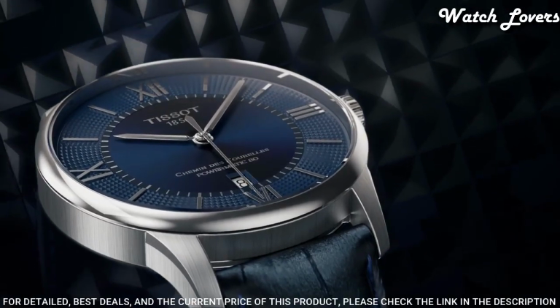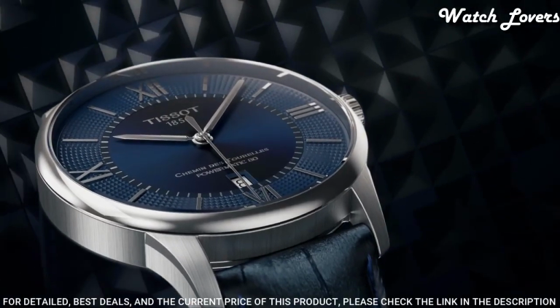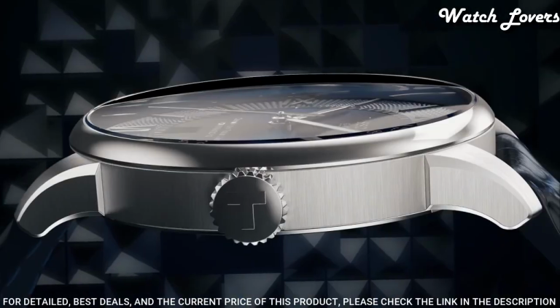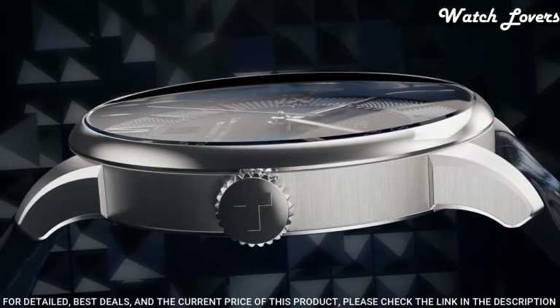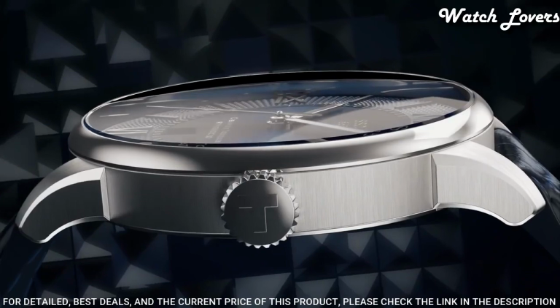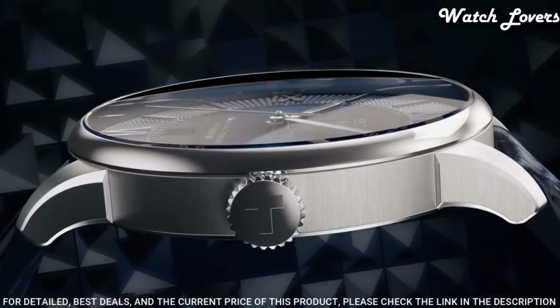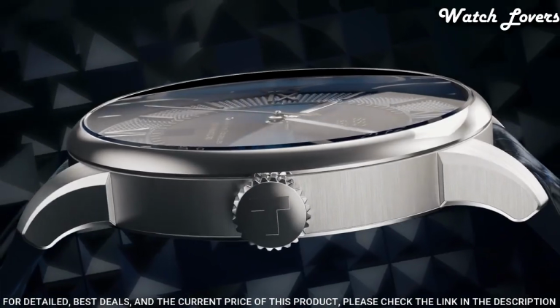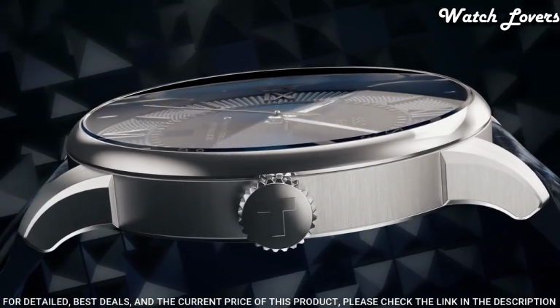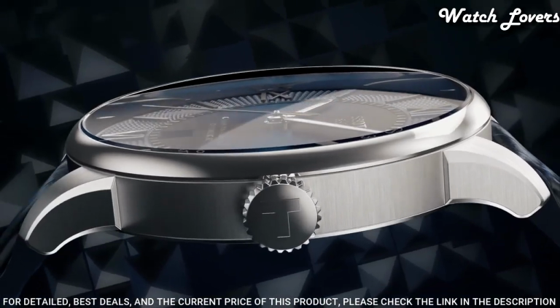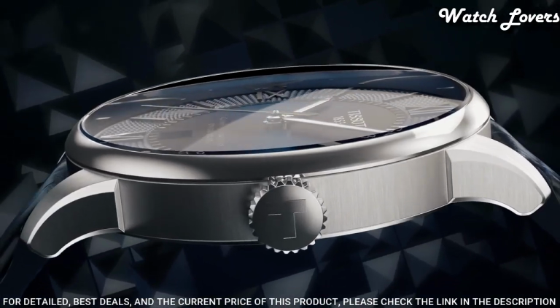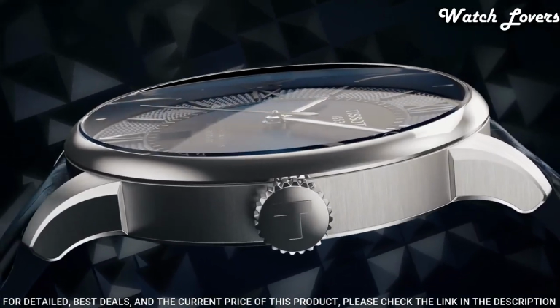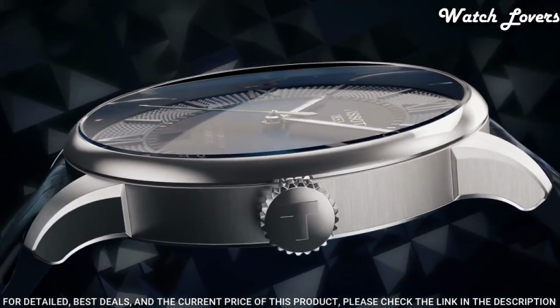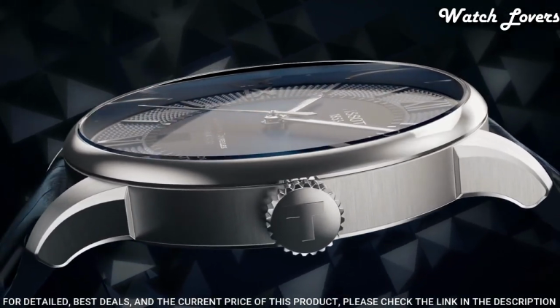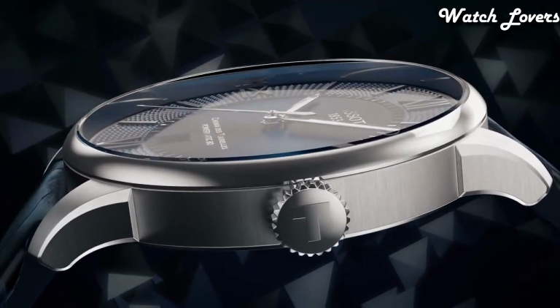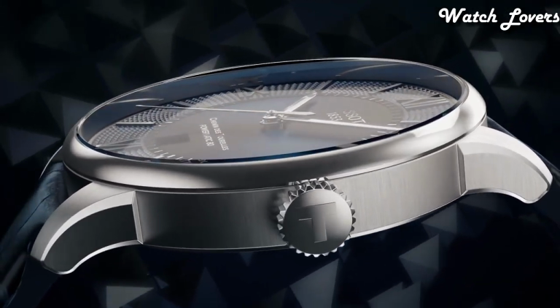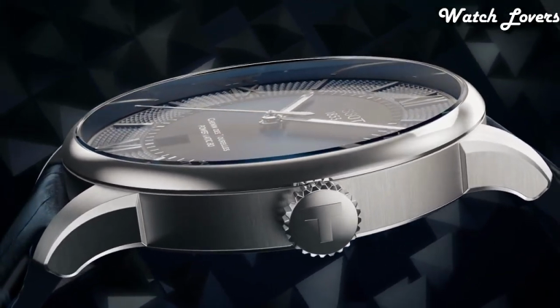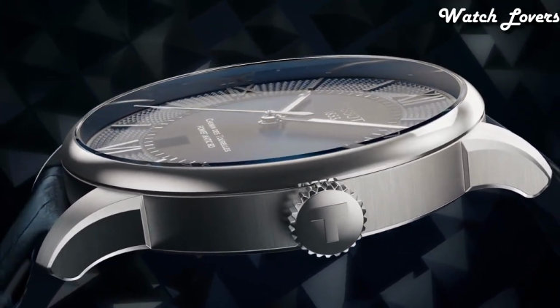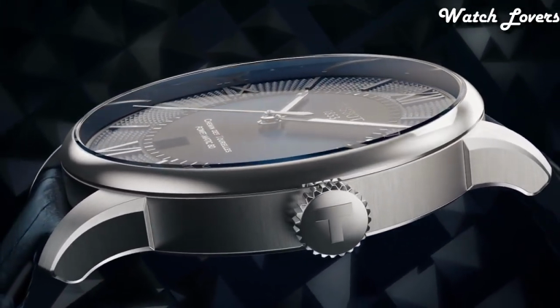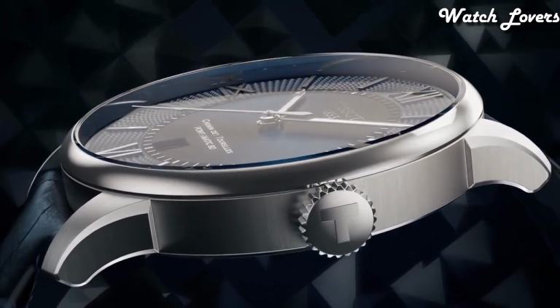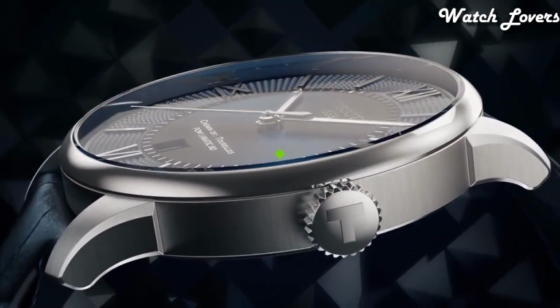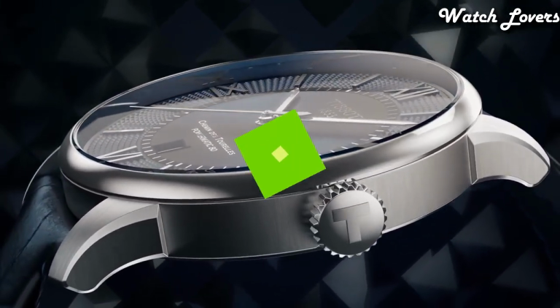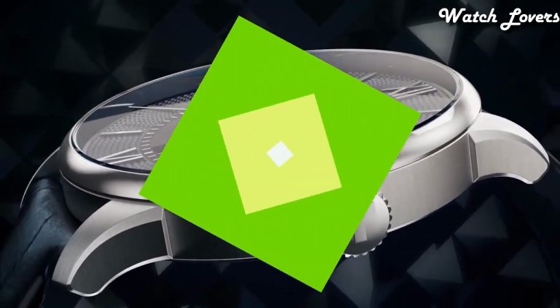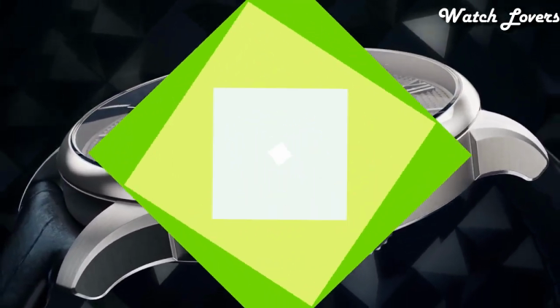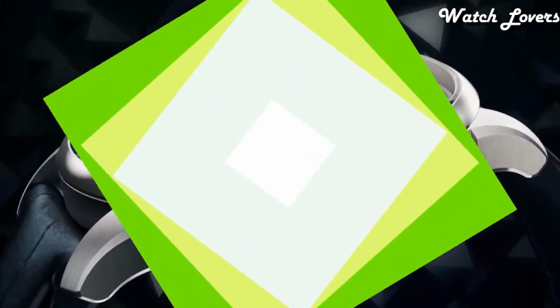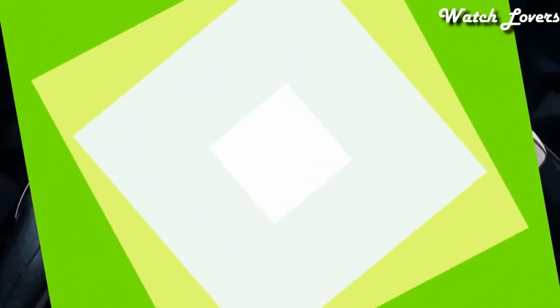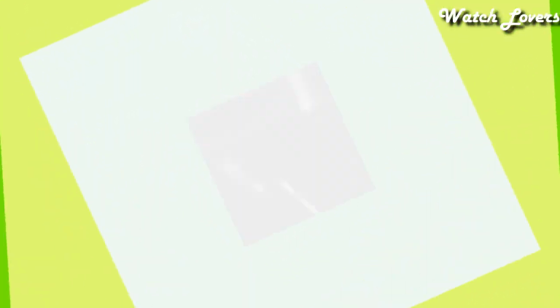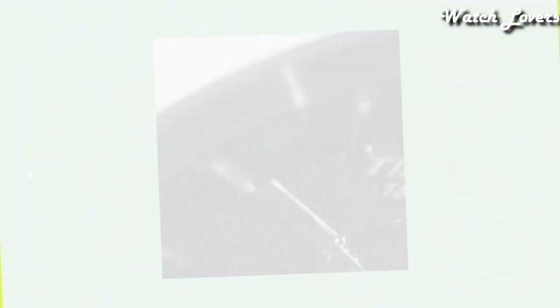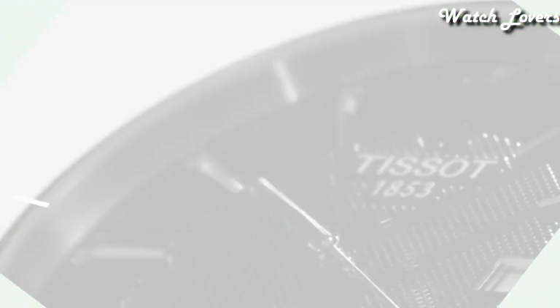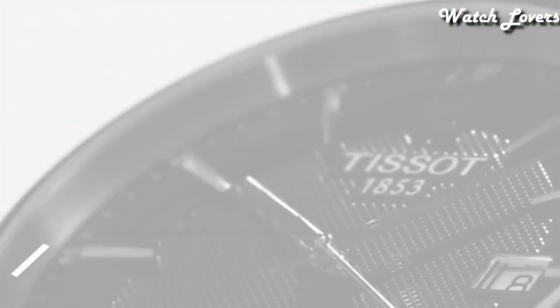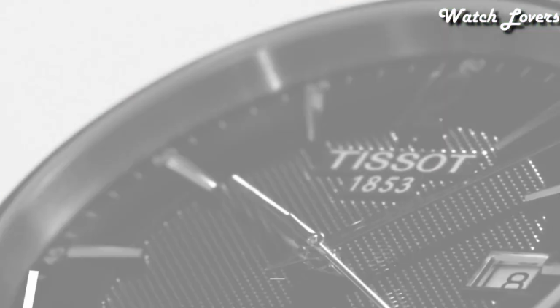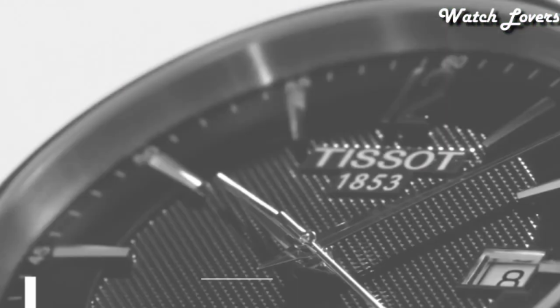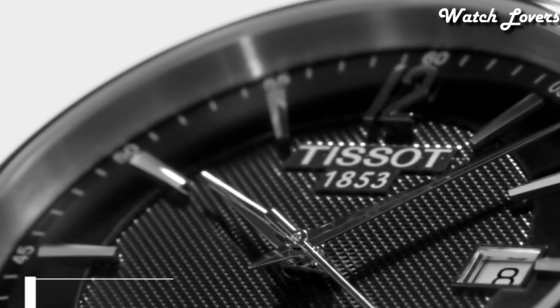Functions: Date, Hour, Minute, Second. Swiss Made. Number 15.